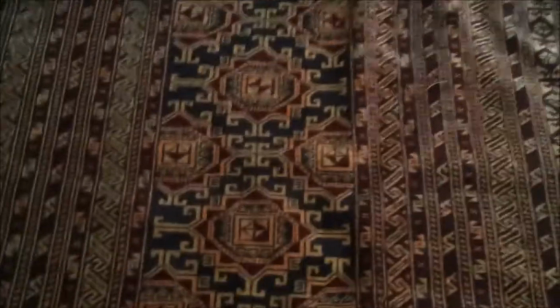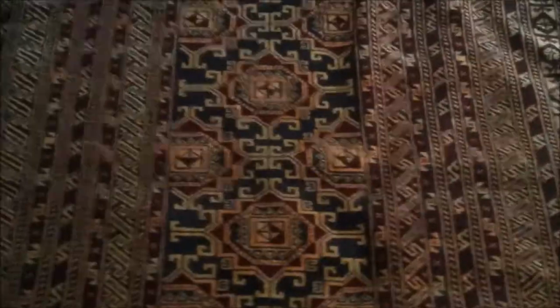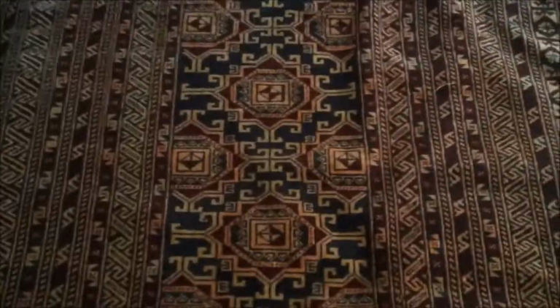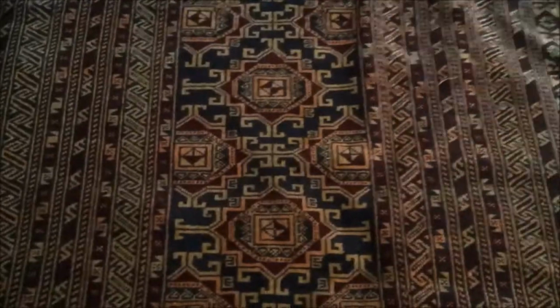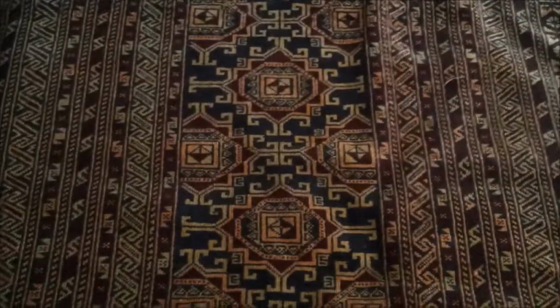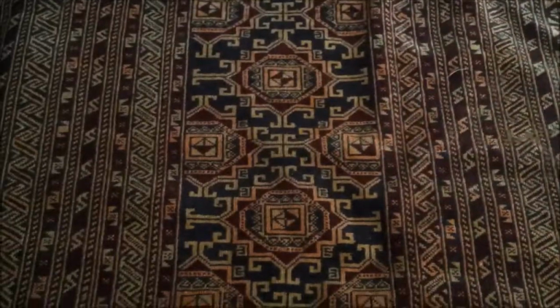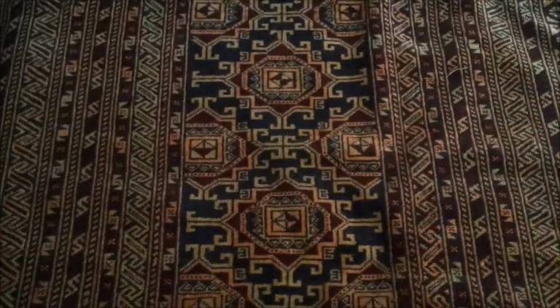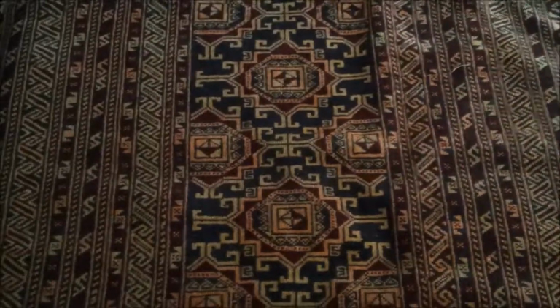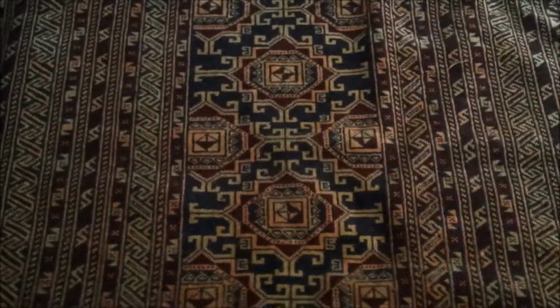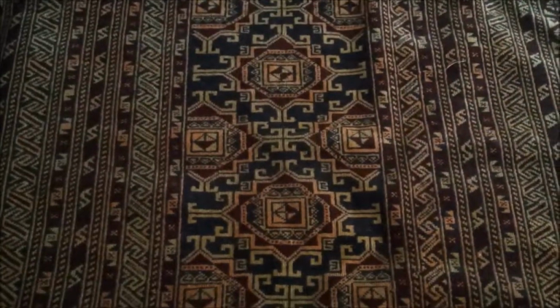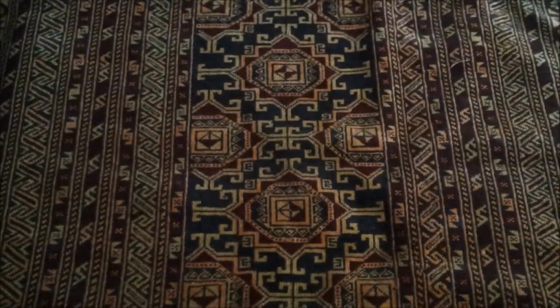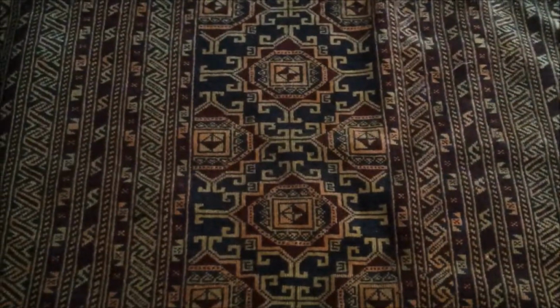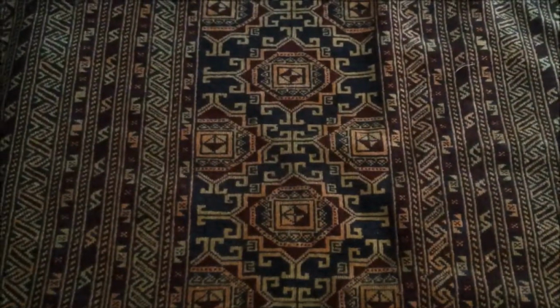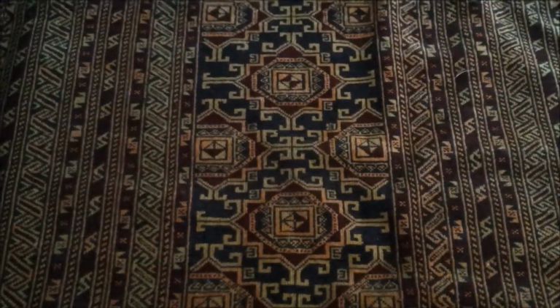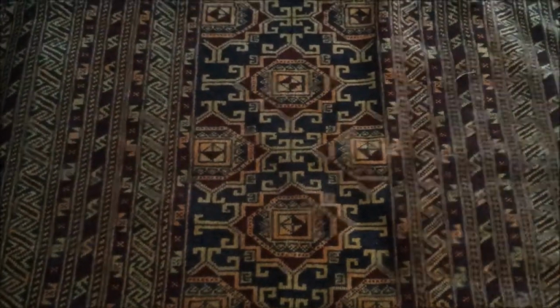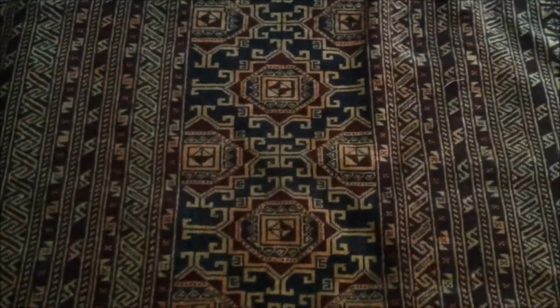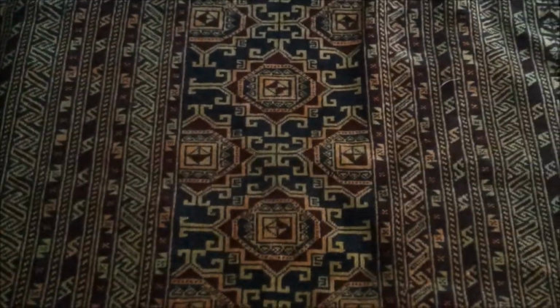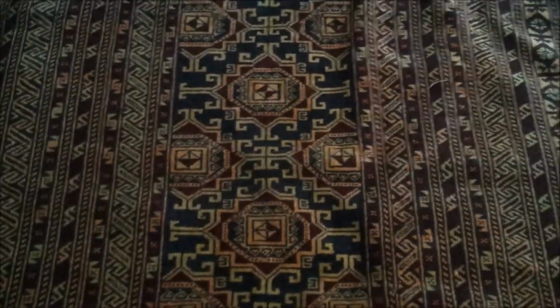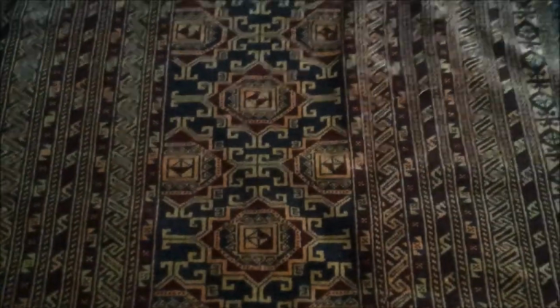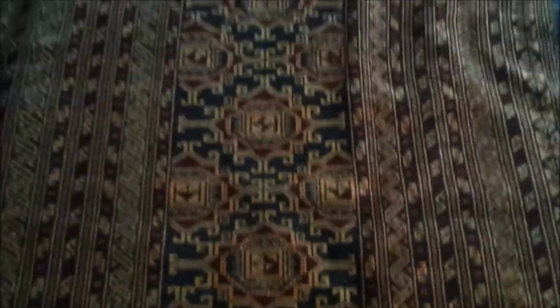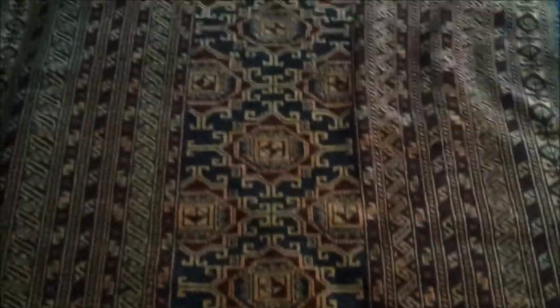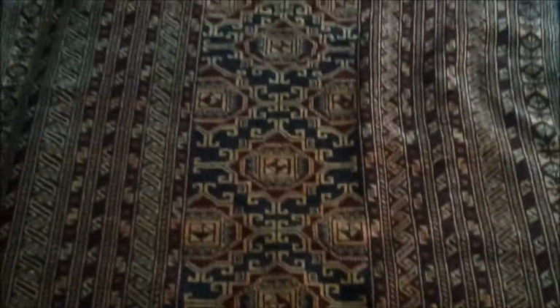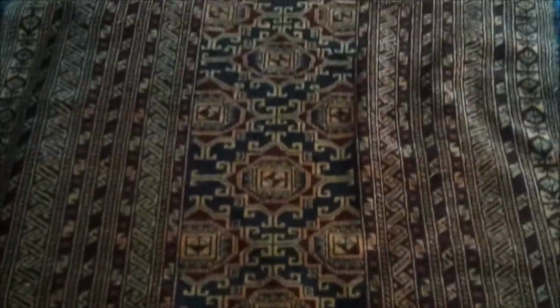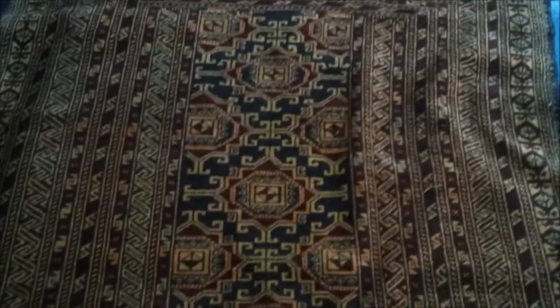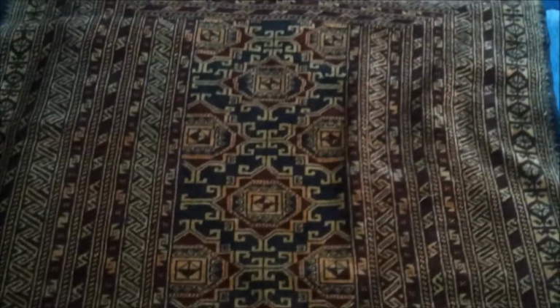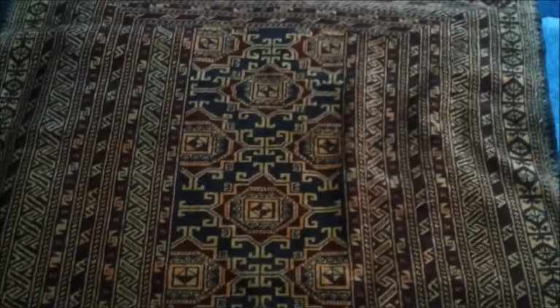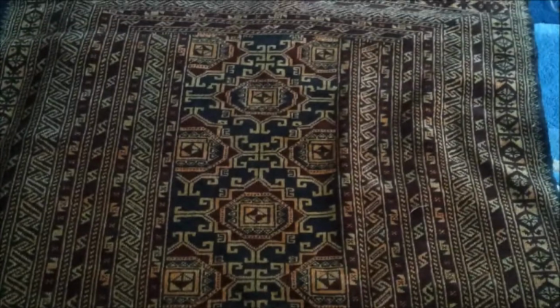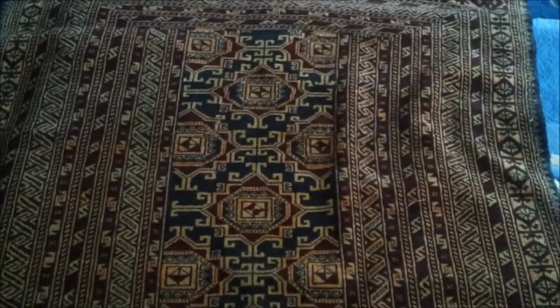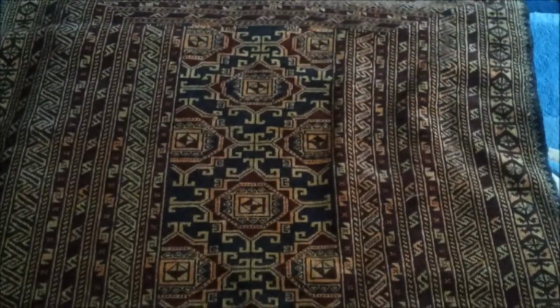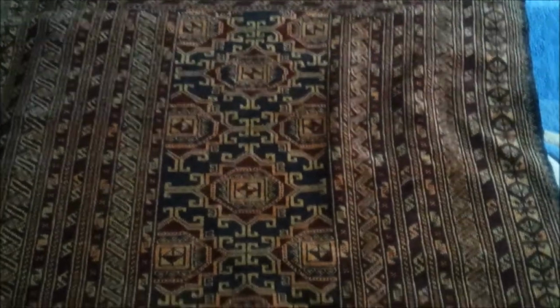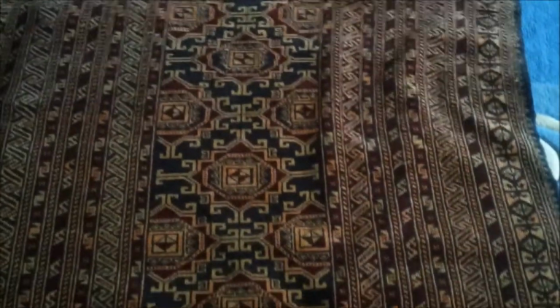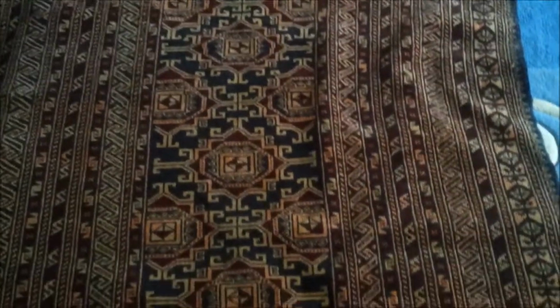I don't normally do such a long video, so thanks for hanging in there and watching. I normally just make them a couple of minutes long, but I've had a lot to cover with these rugs.